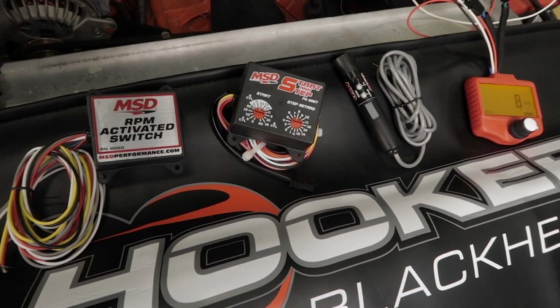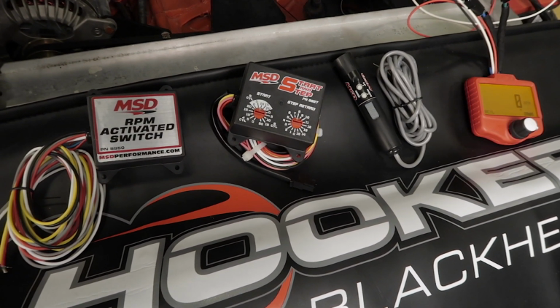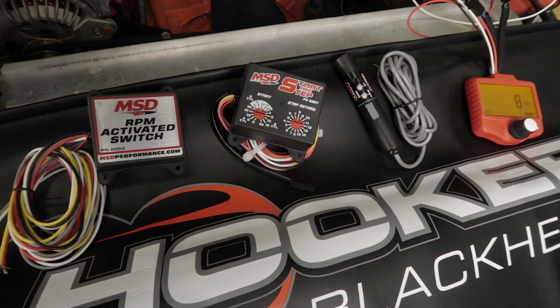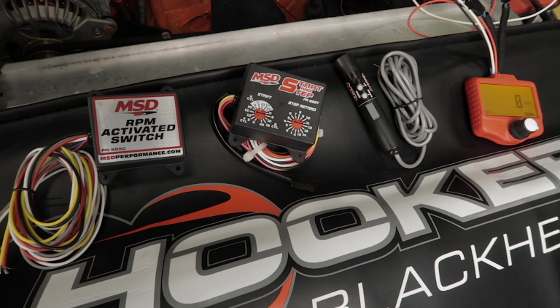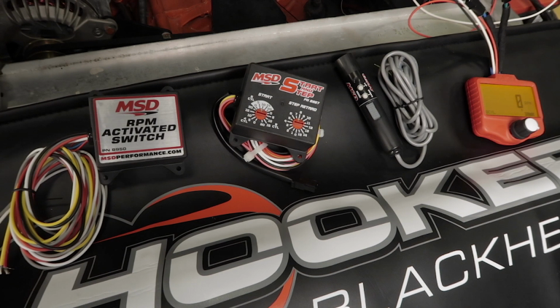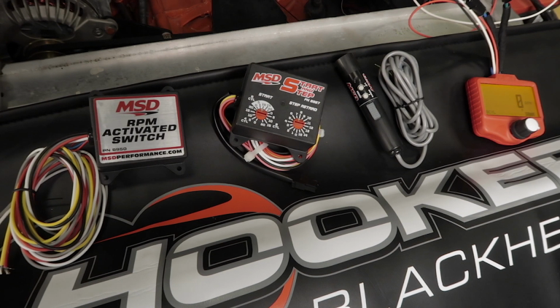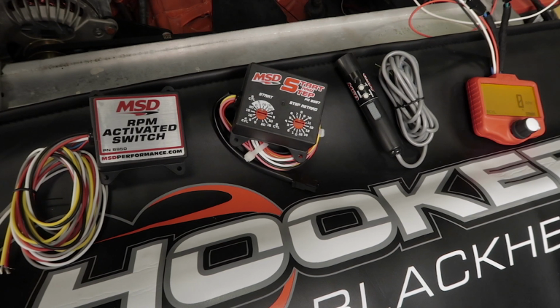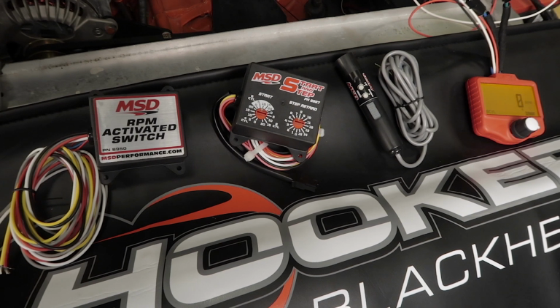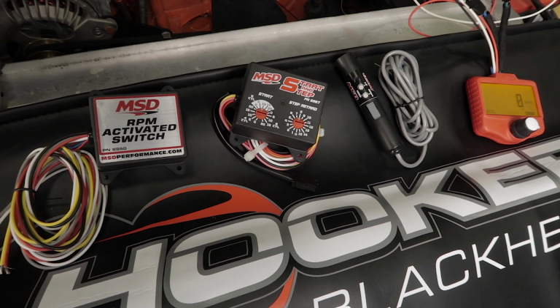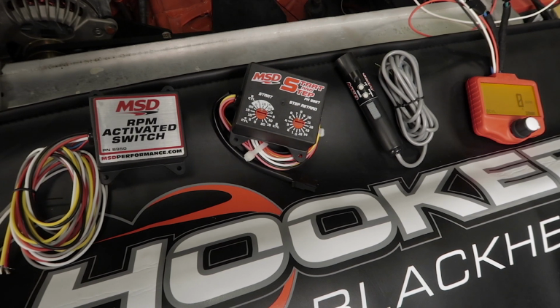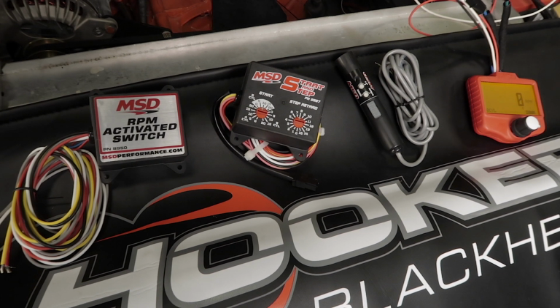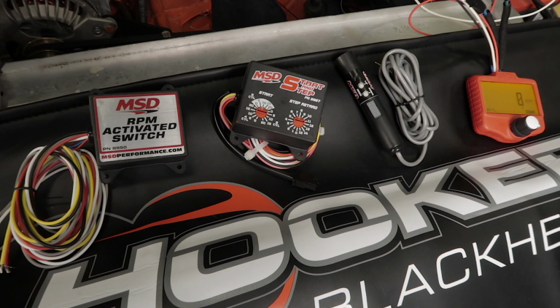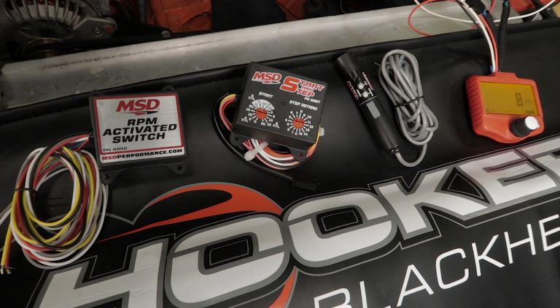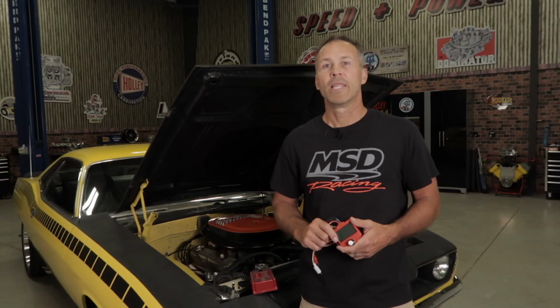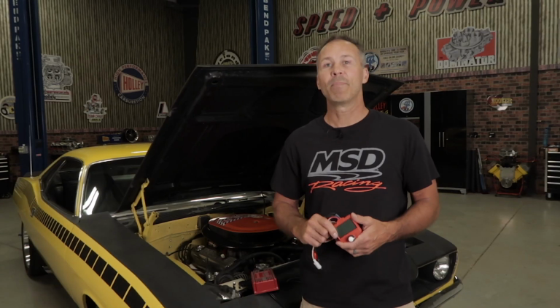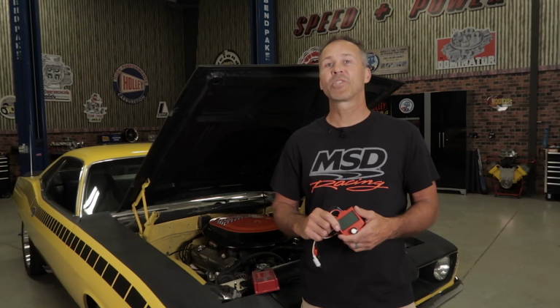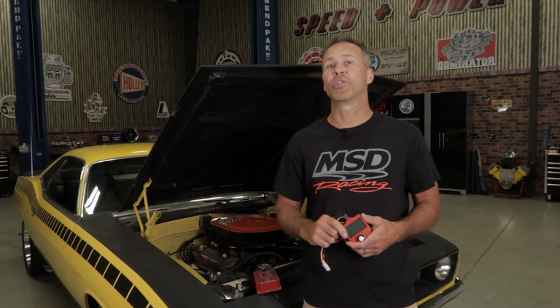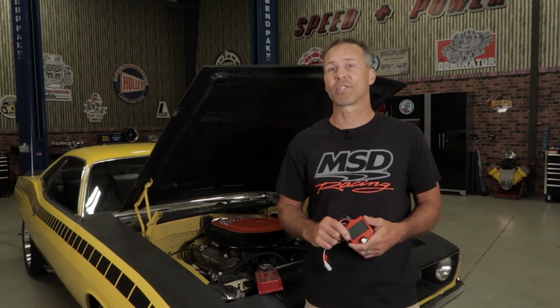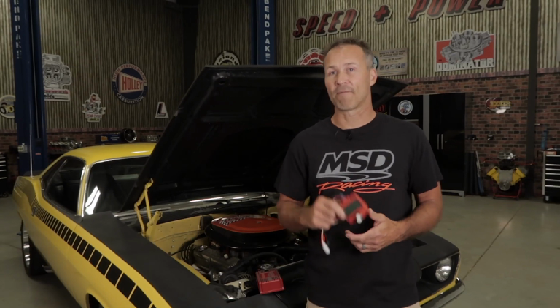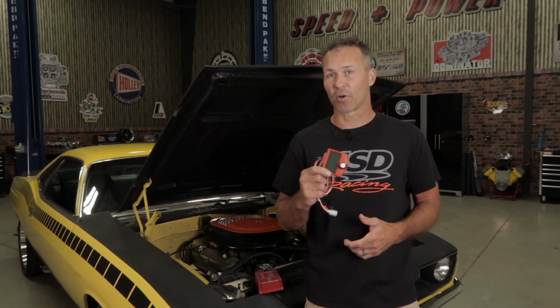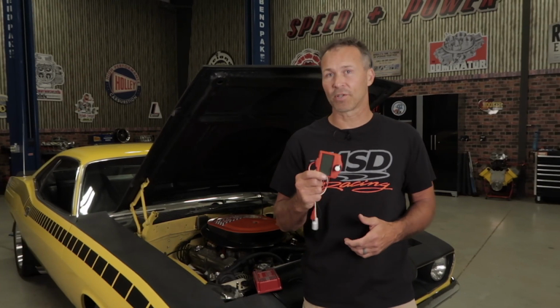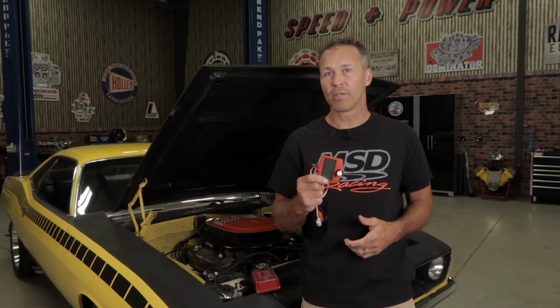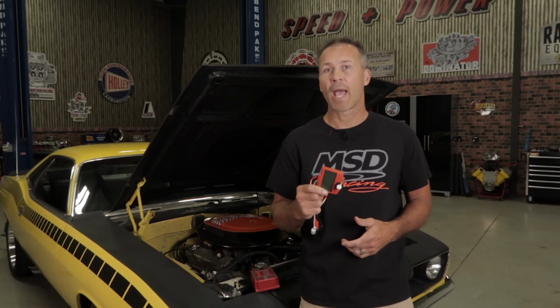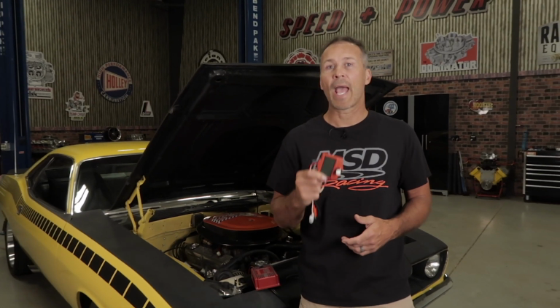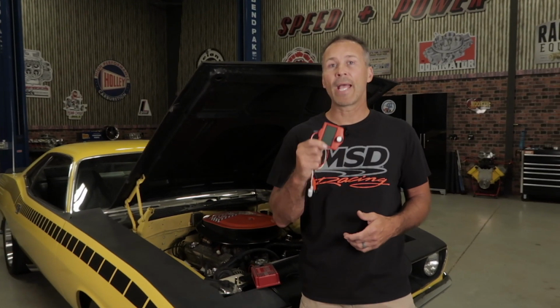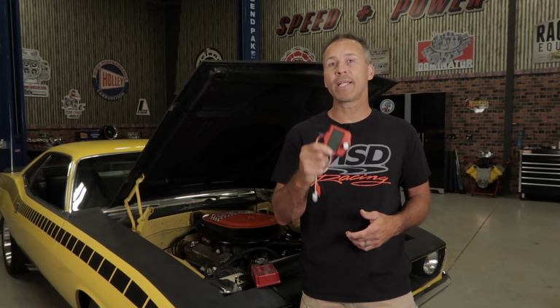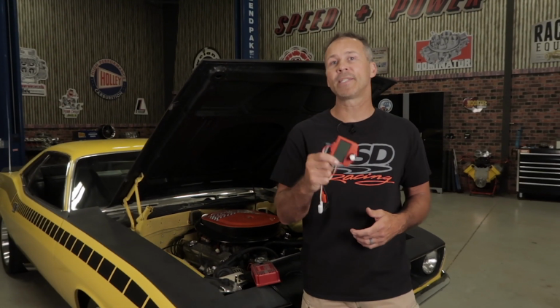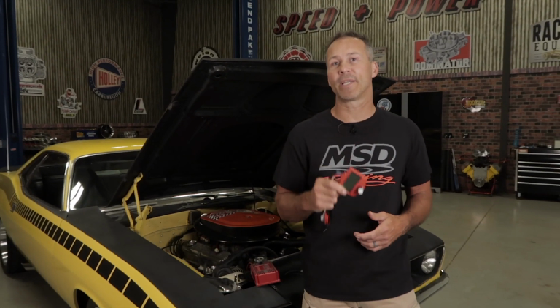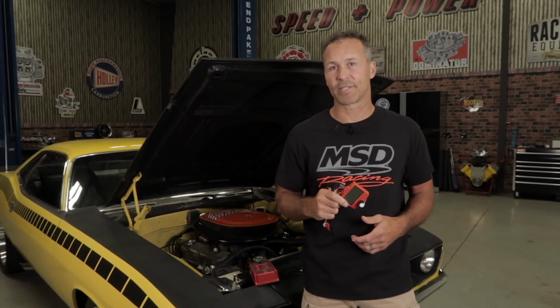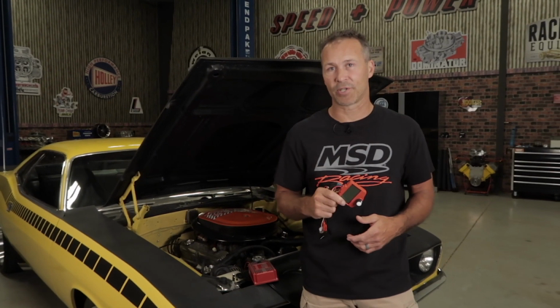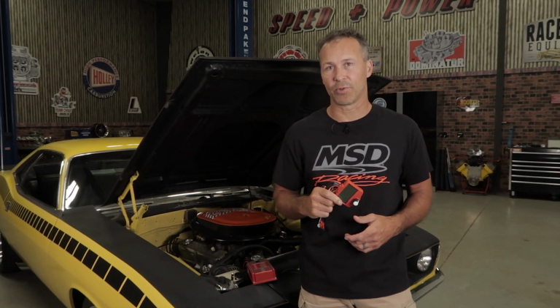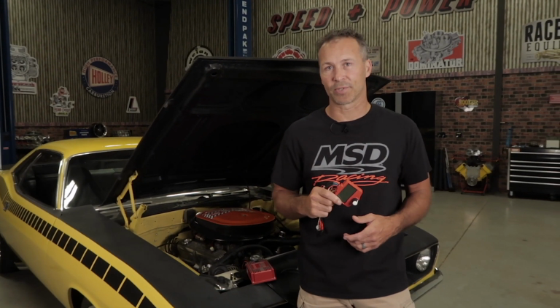Set rev limiters and shift lights, and even check your tachometer's accuracy. Let me show you just how versatile and easy it is to use.